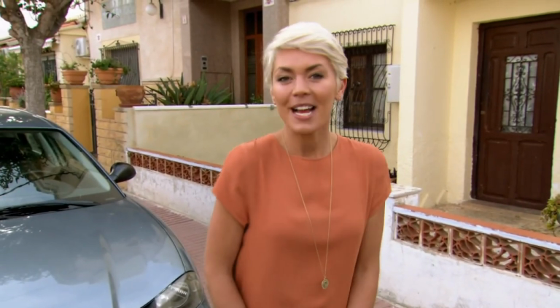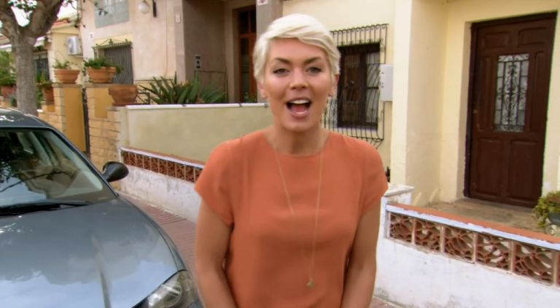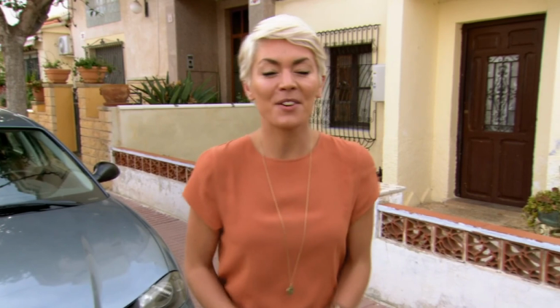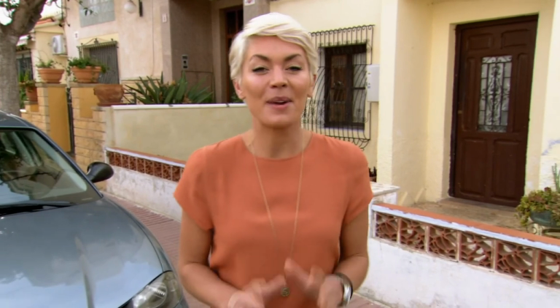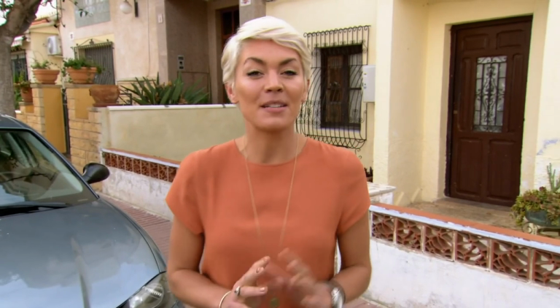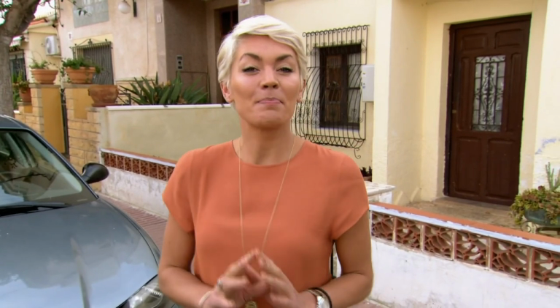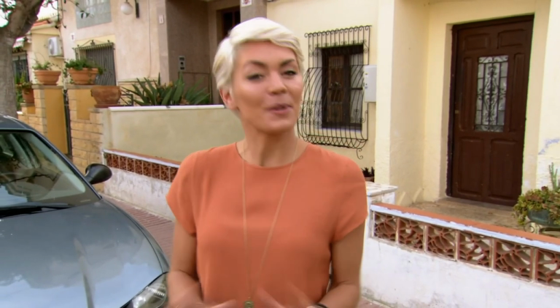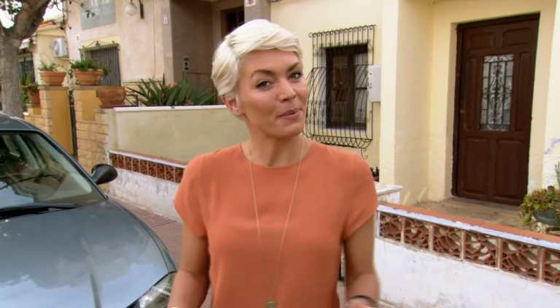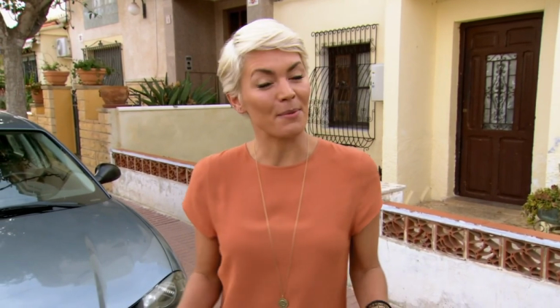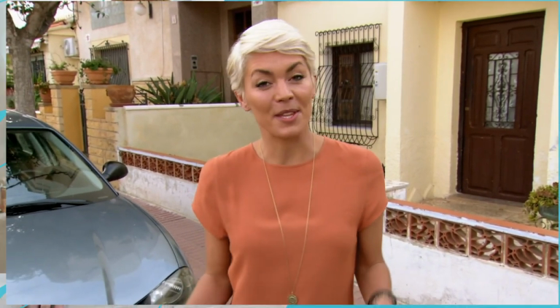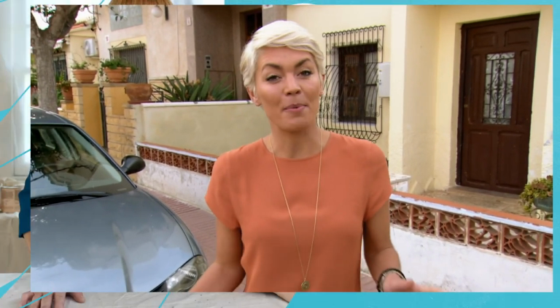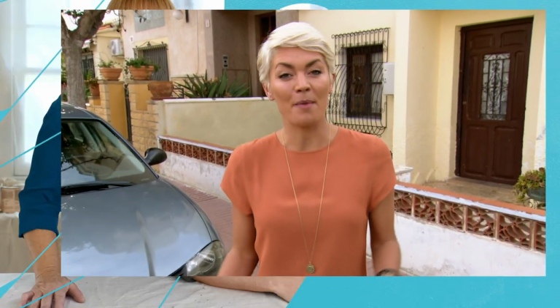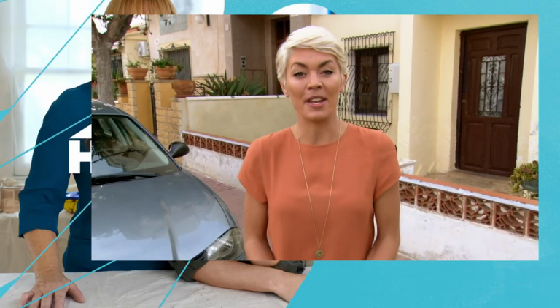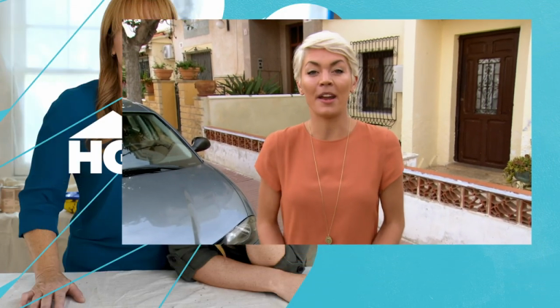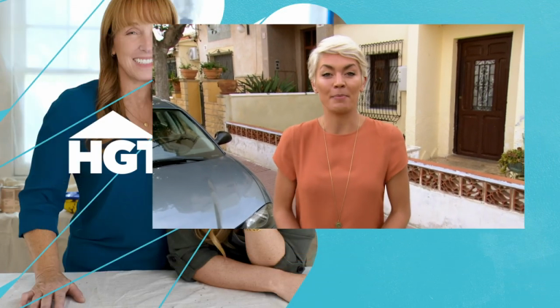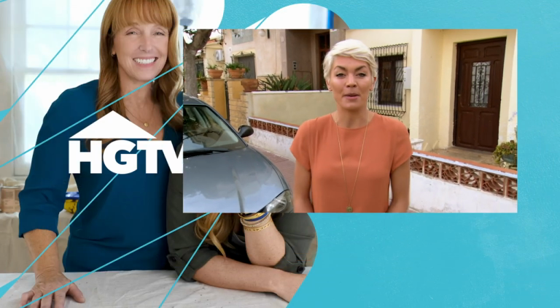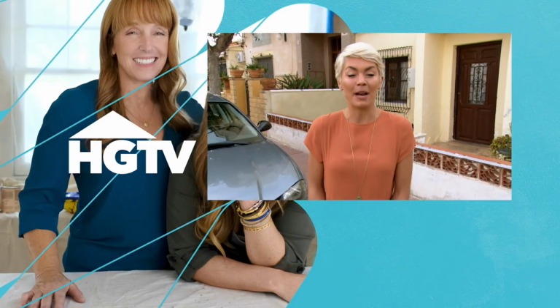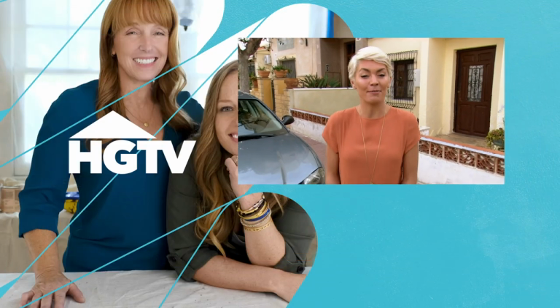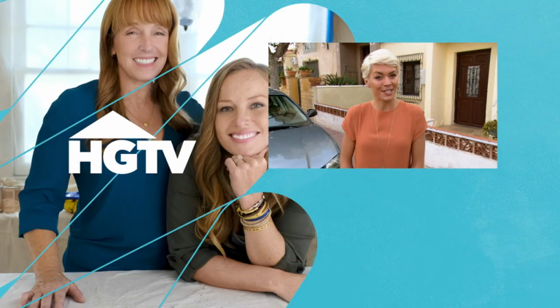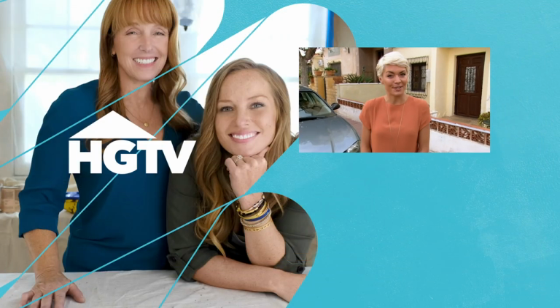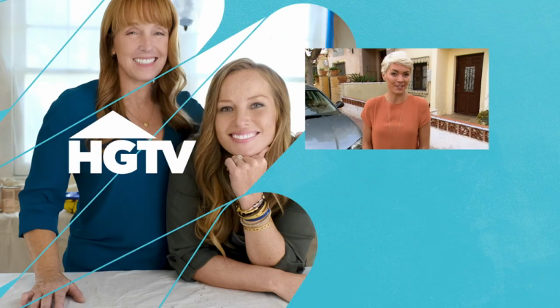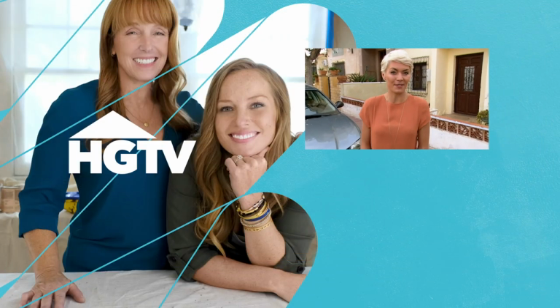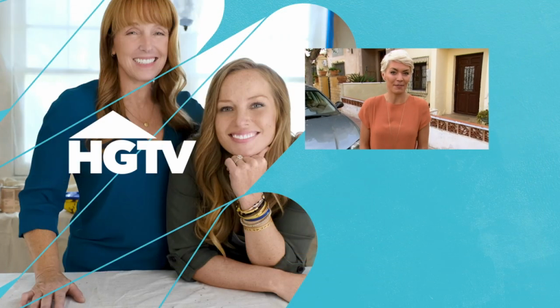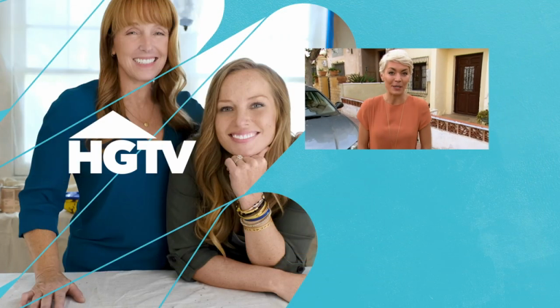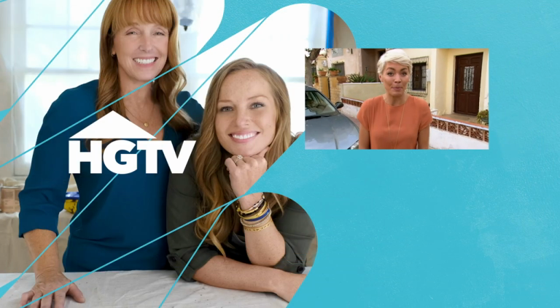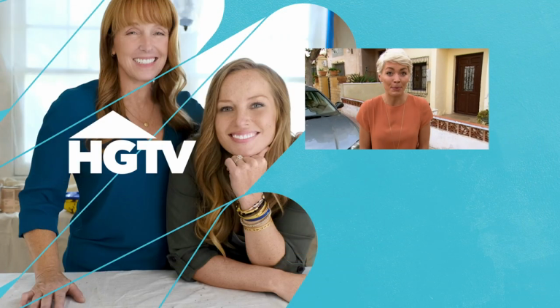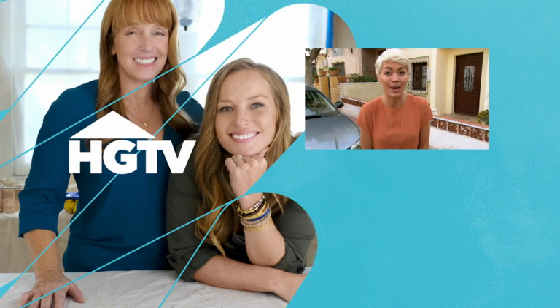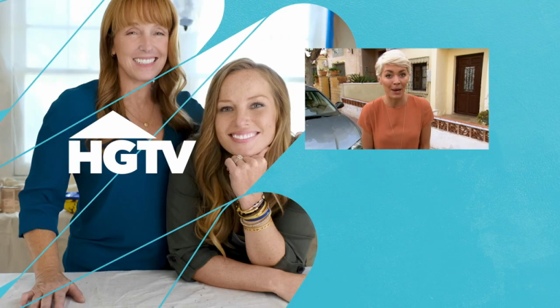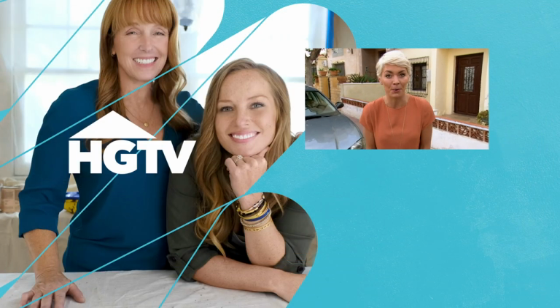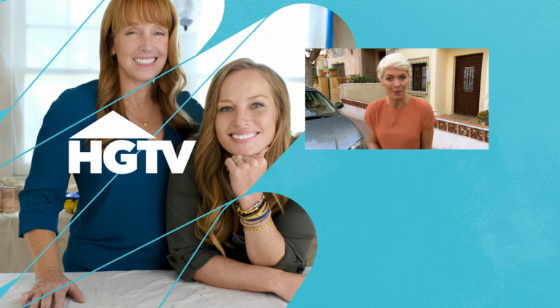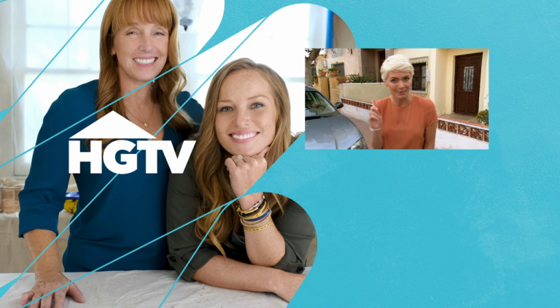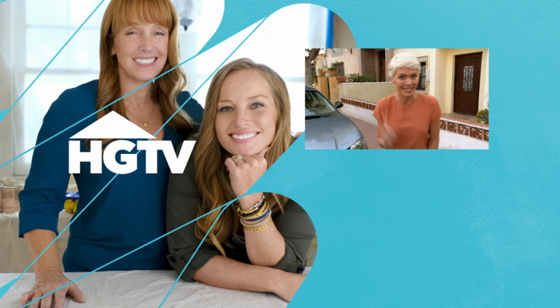I know Wendy was blown away with the apartment in Albier, but I really do think she's going to feel a bit more at home here.